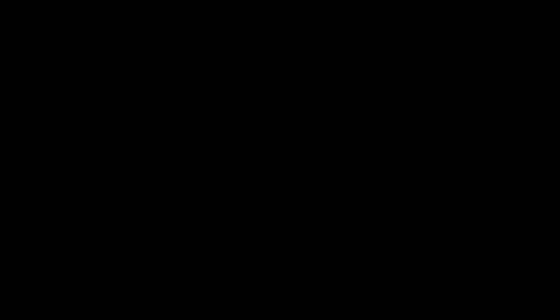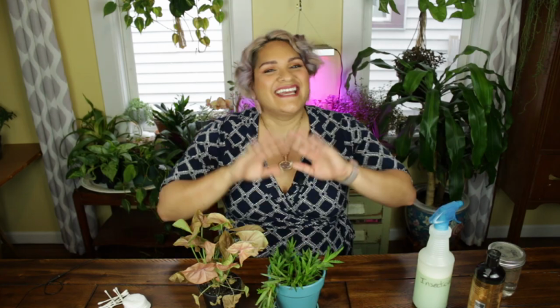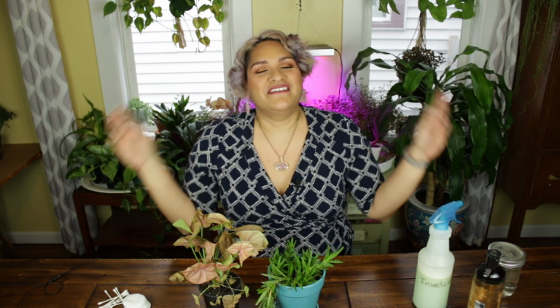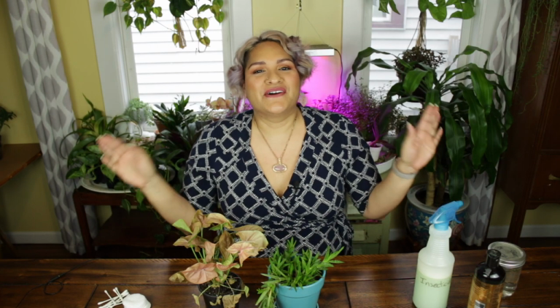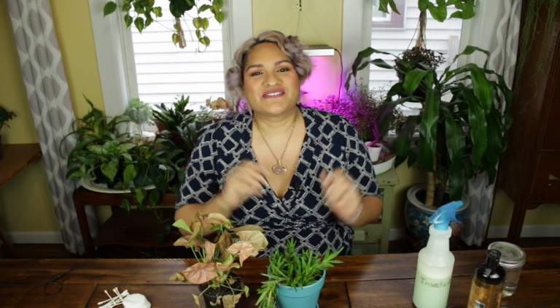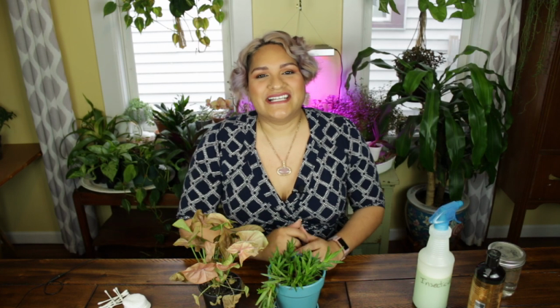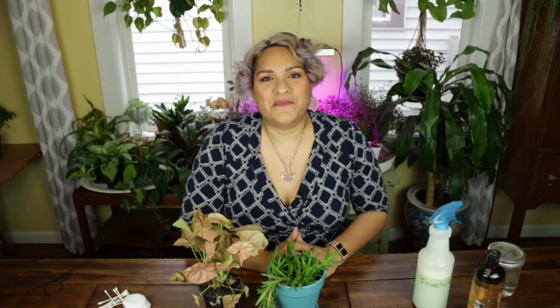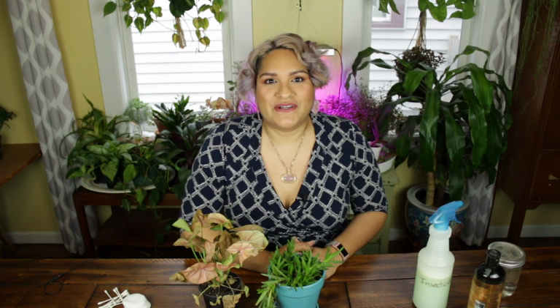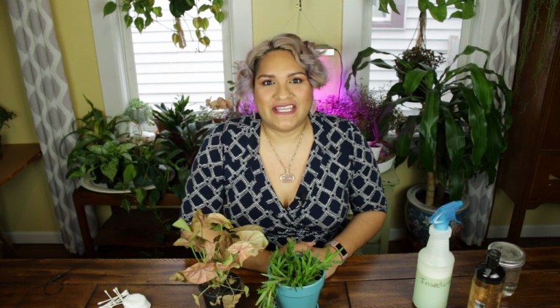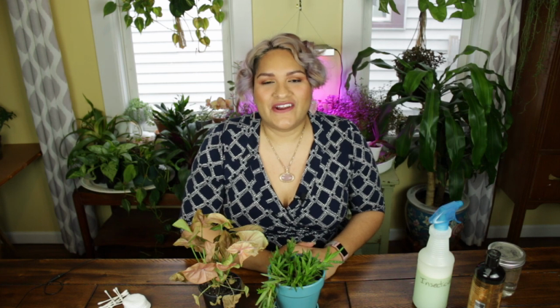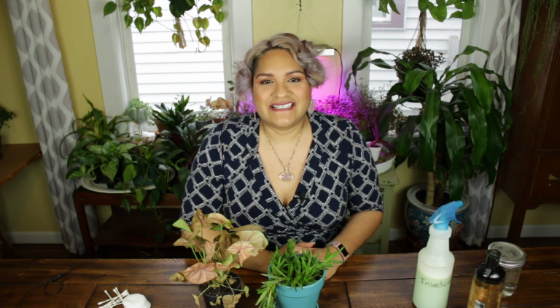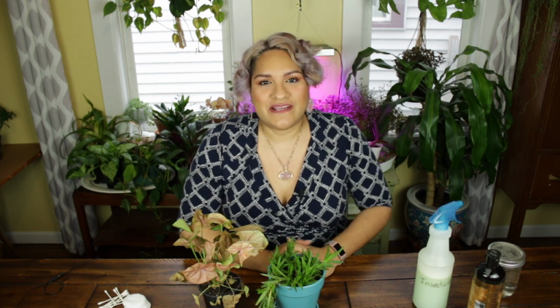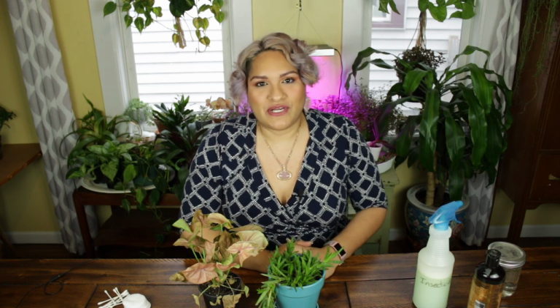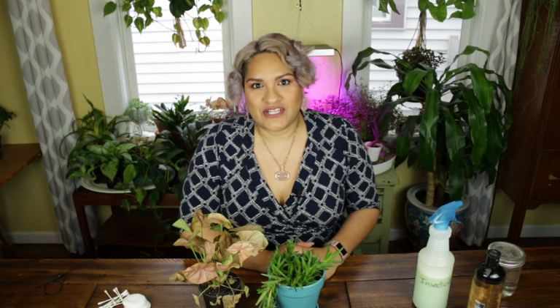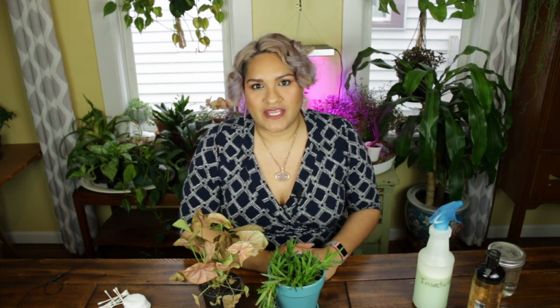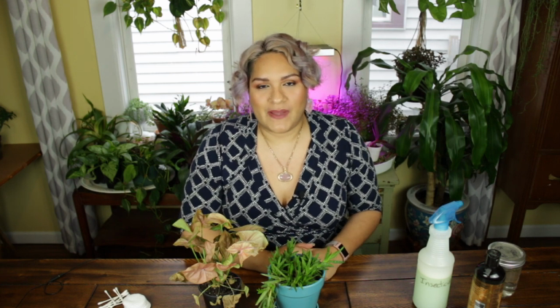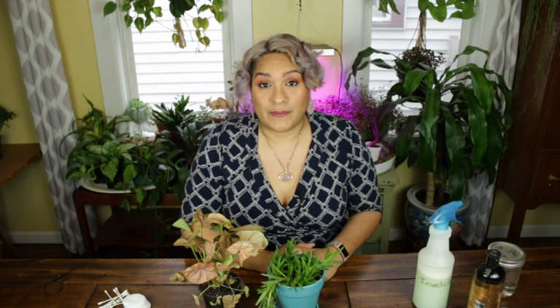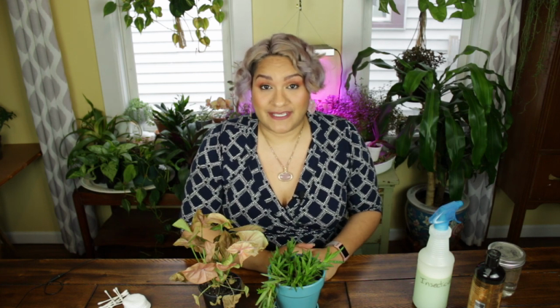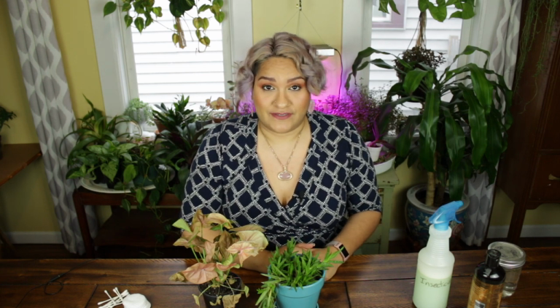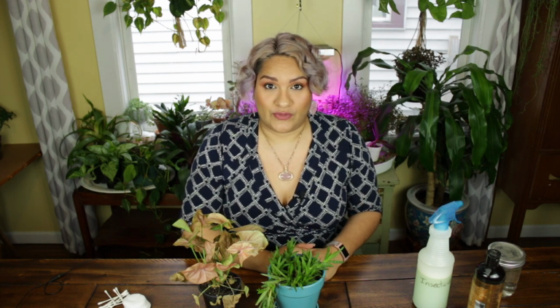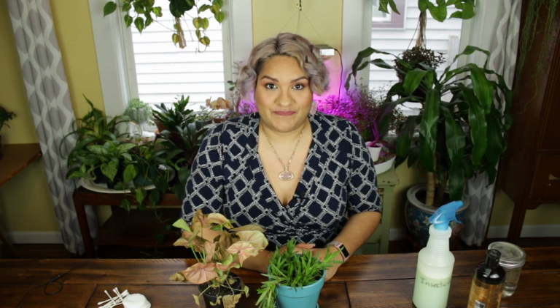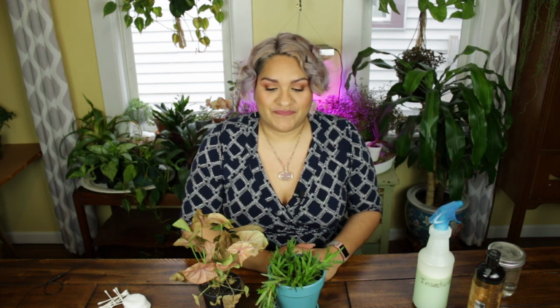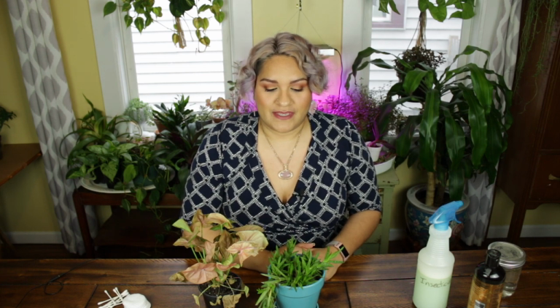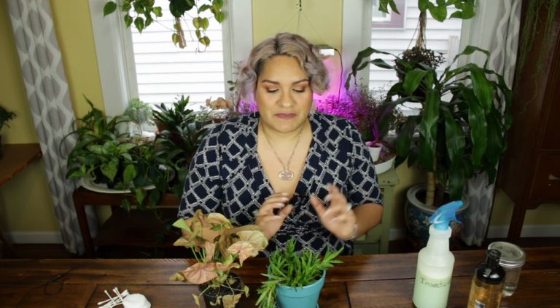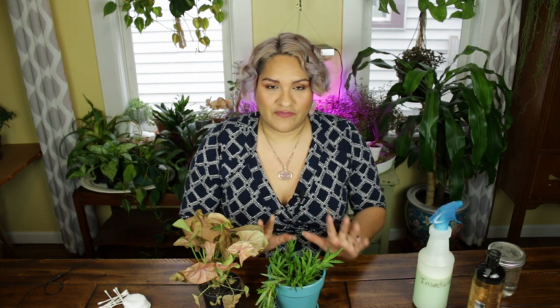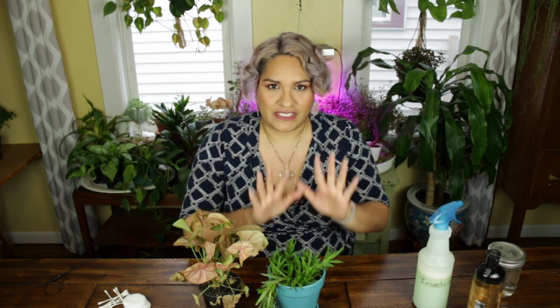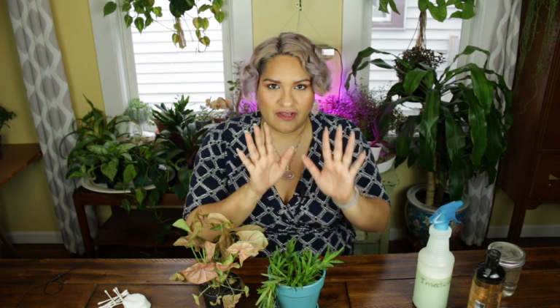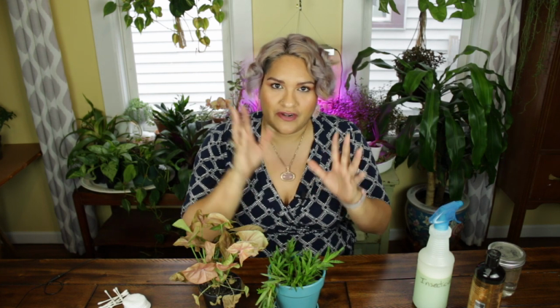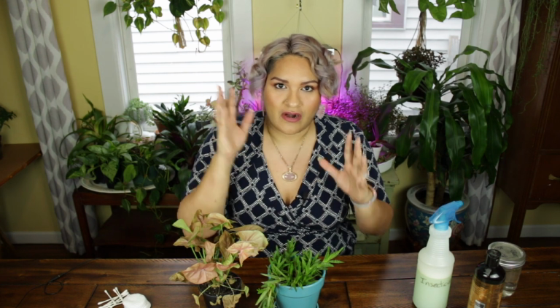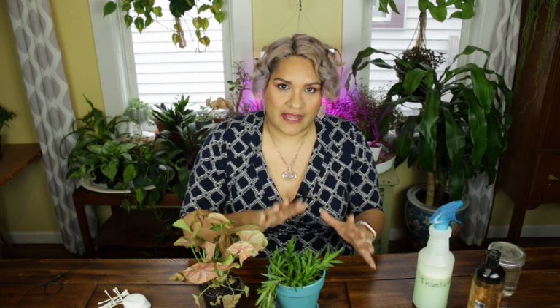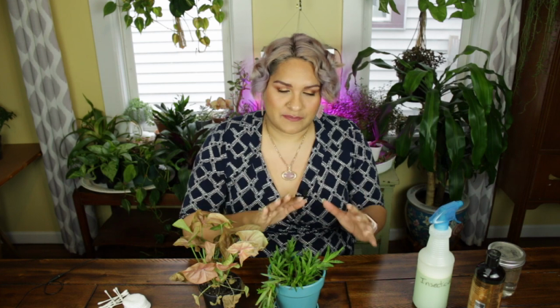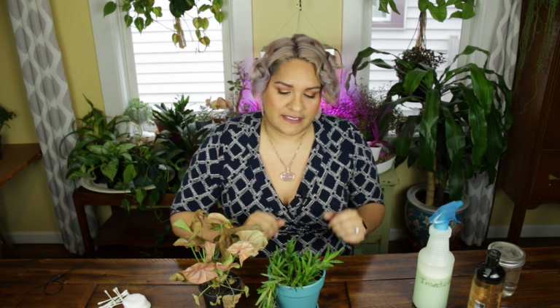Hey folks, Drunken Homemaker here, and today we're going to be talking about pest control, specifically on our houseplants.